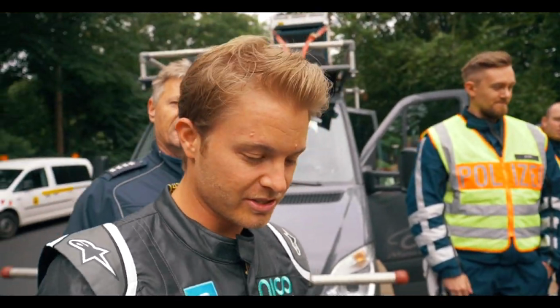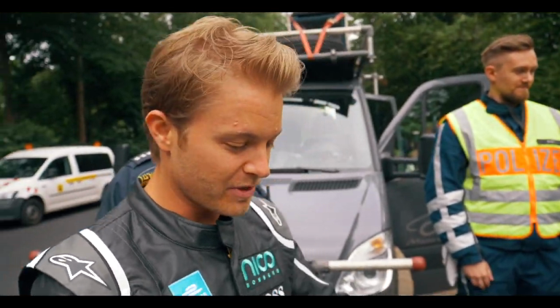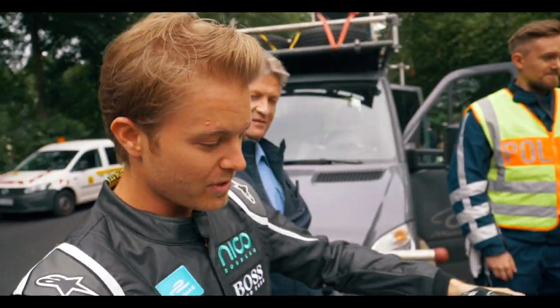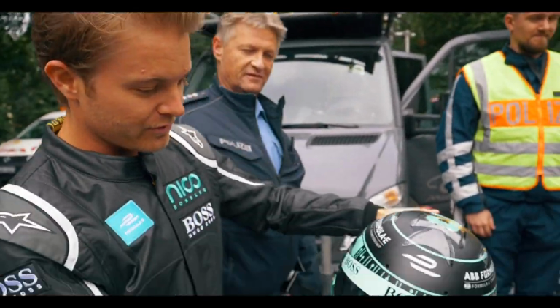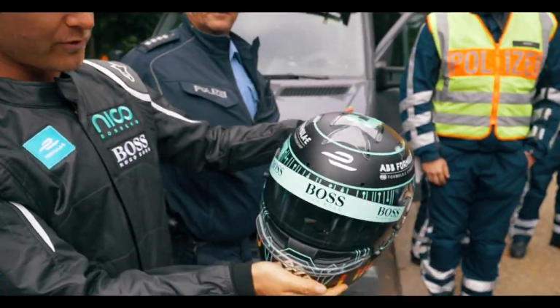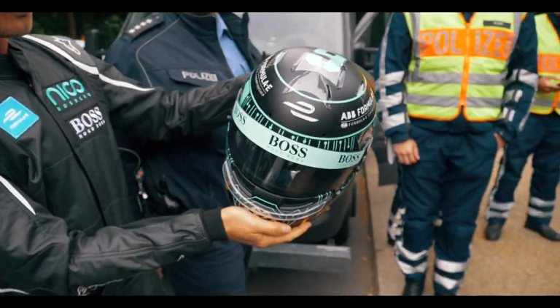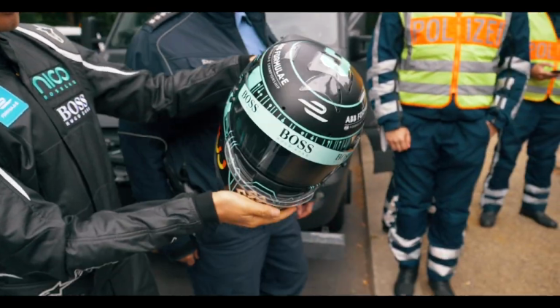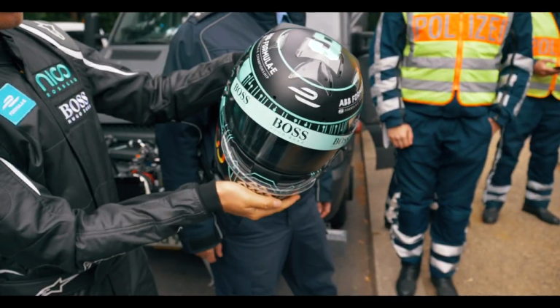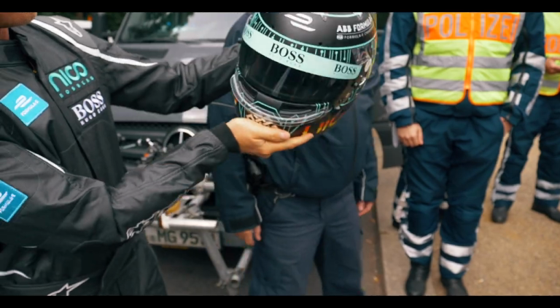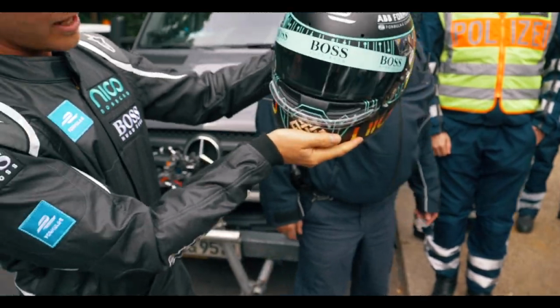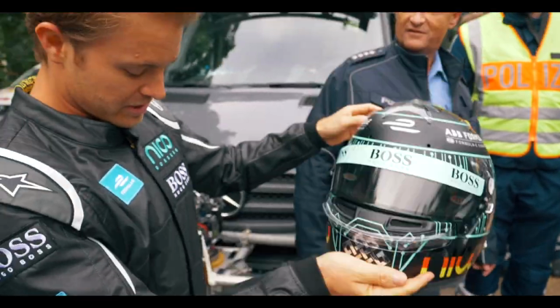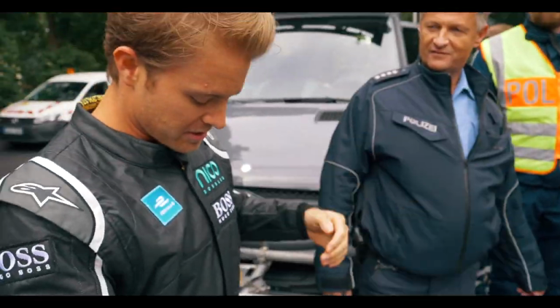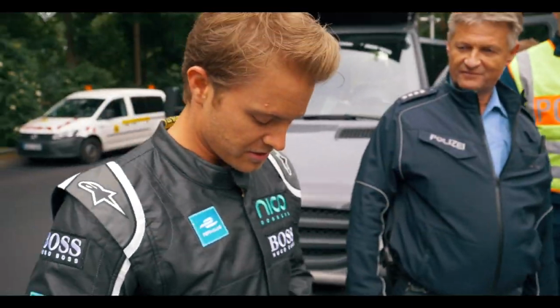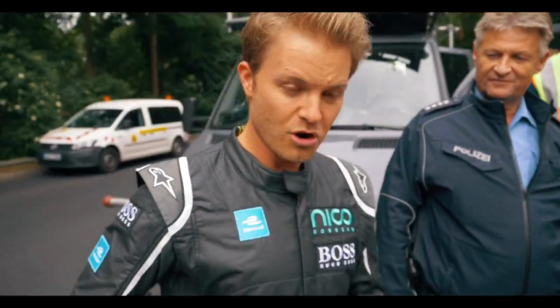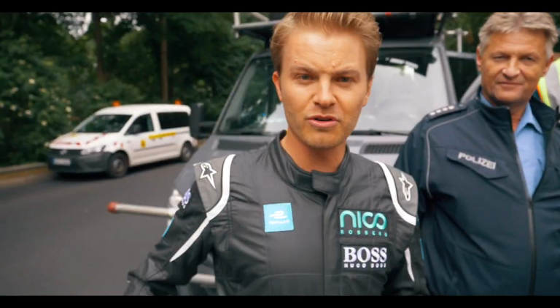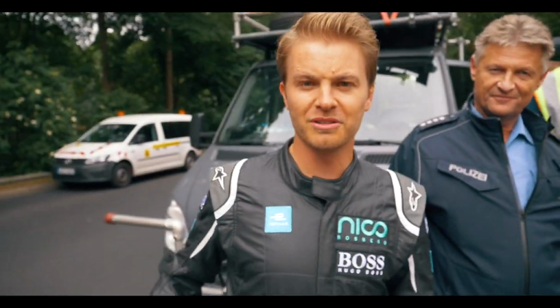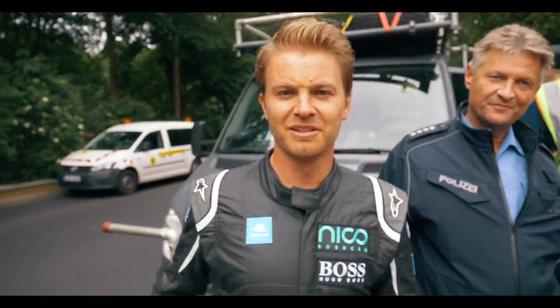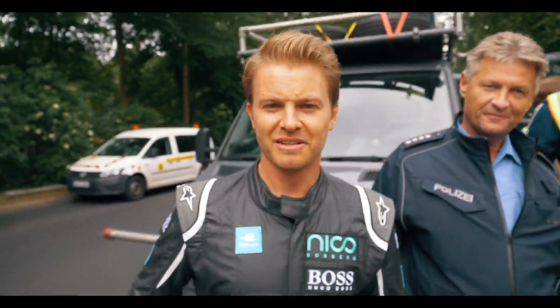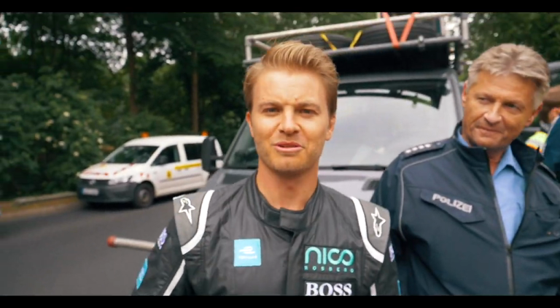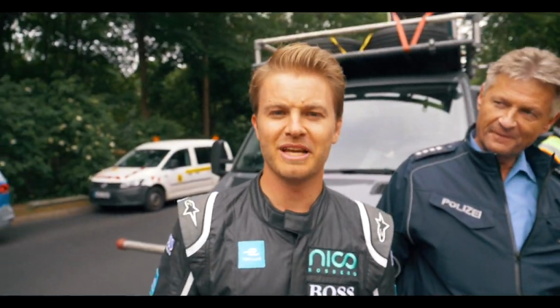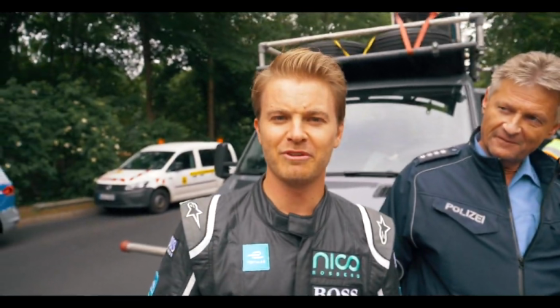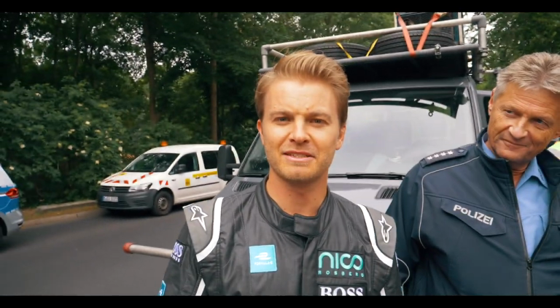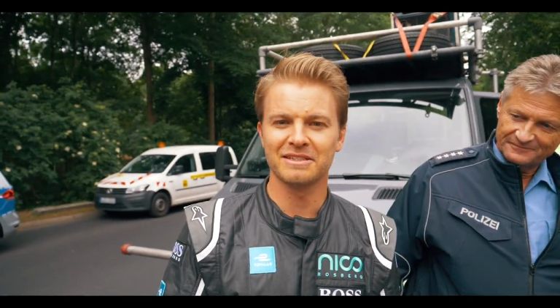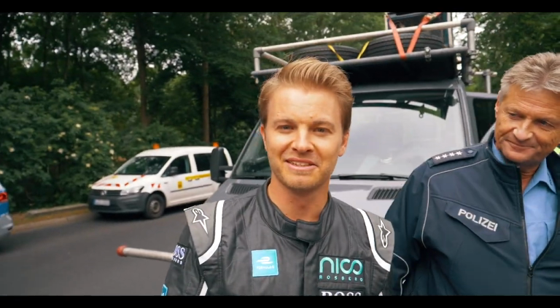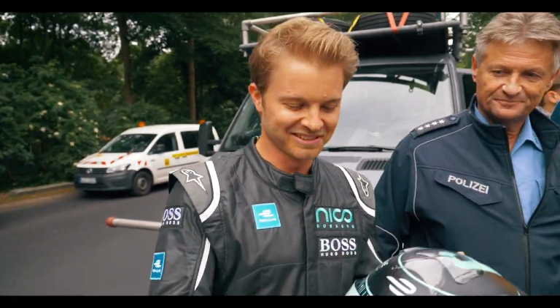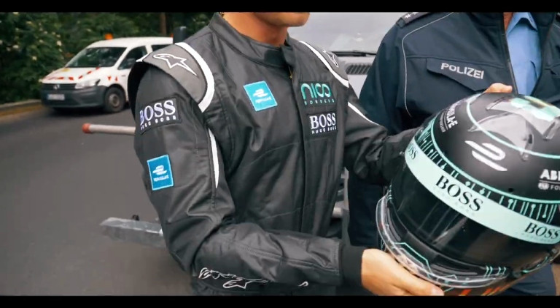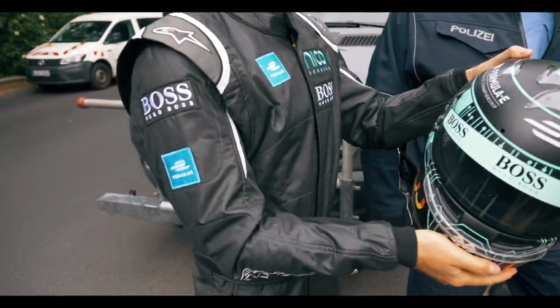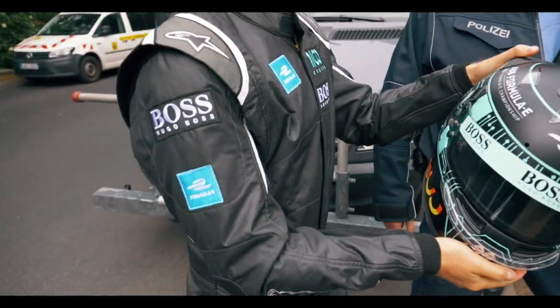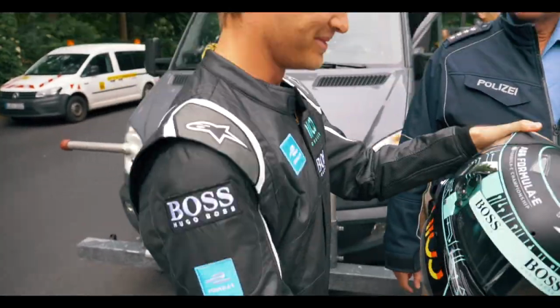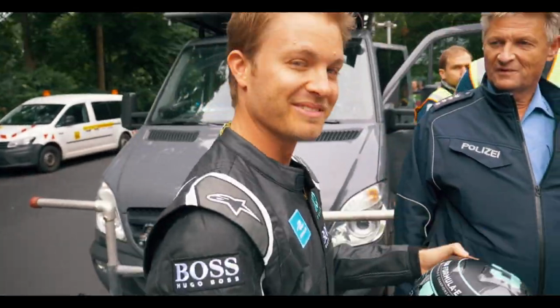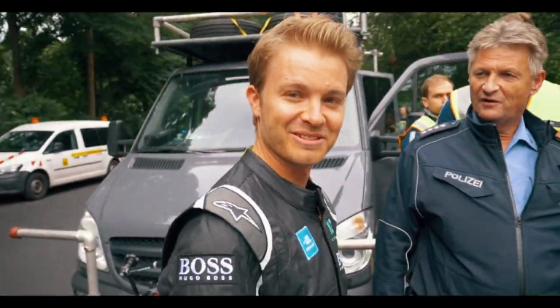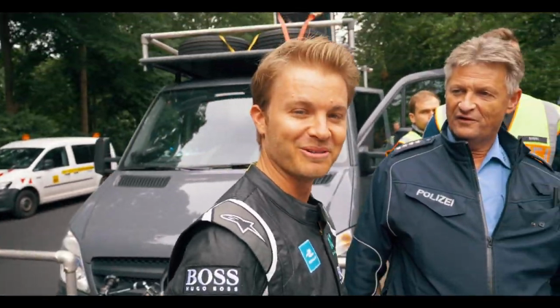This is my new outfit for Formula E — helmet, overall. I think it looks damn fast, doesn't it? Here we go, let's go!